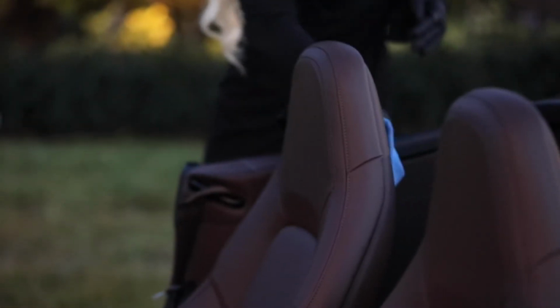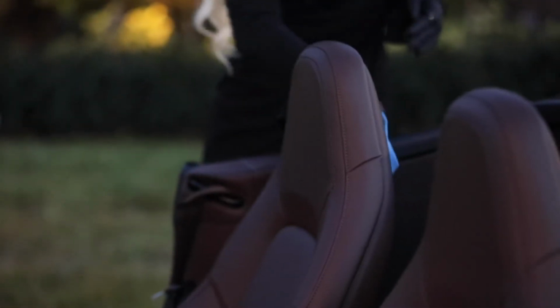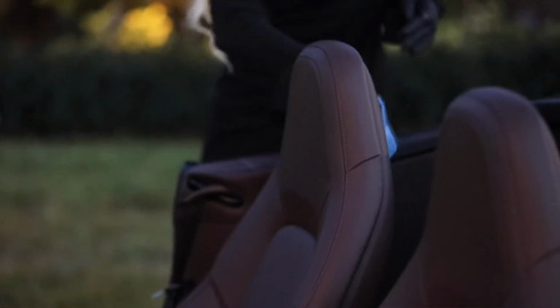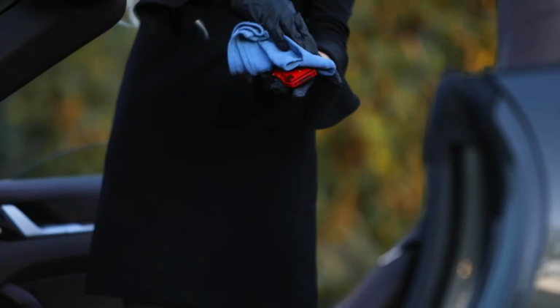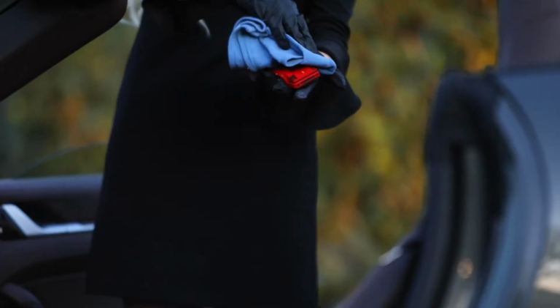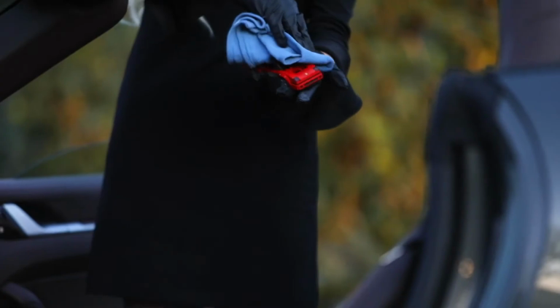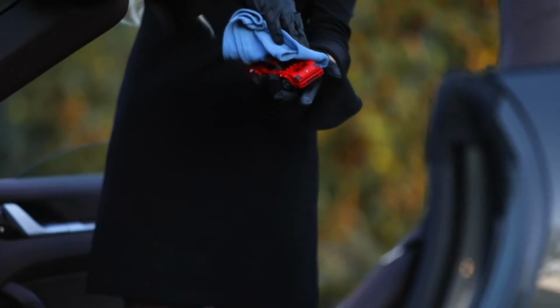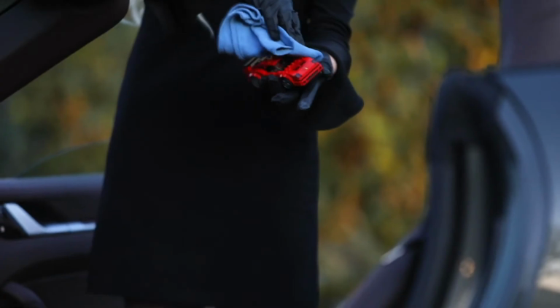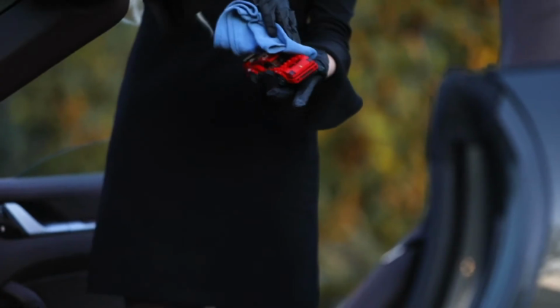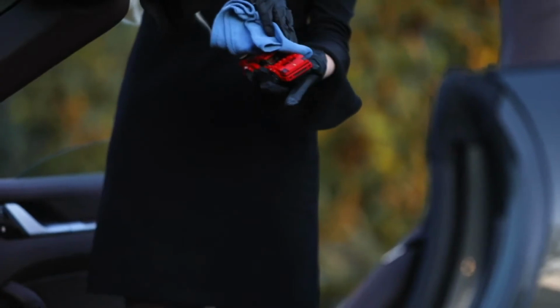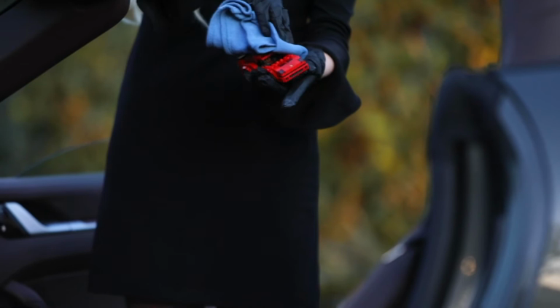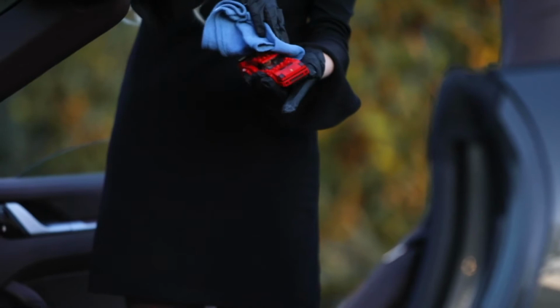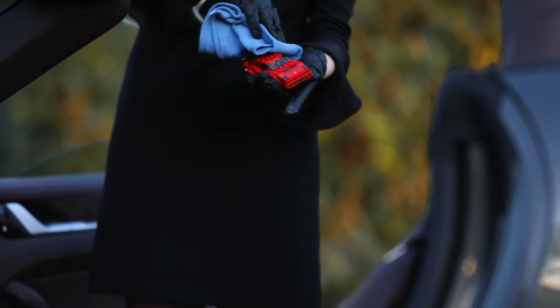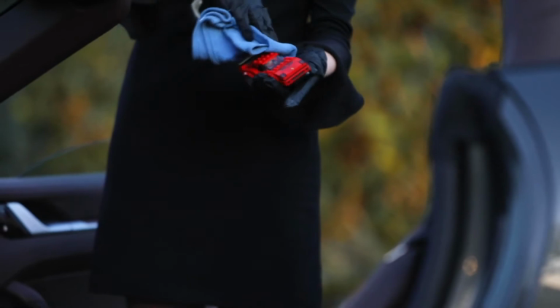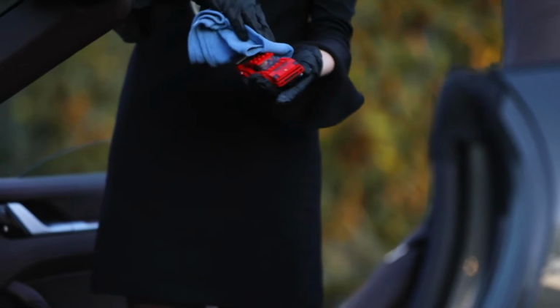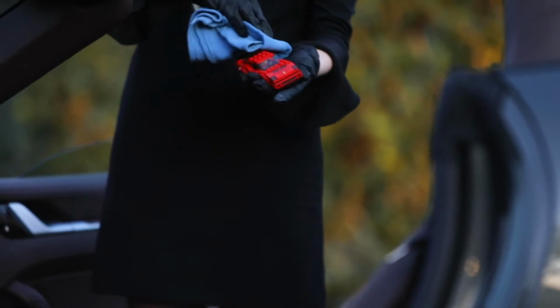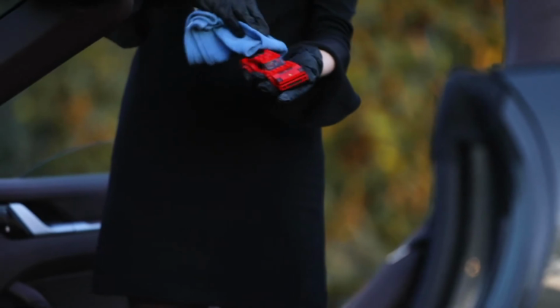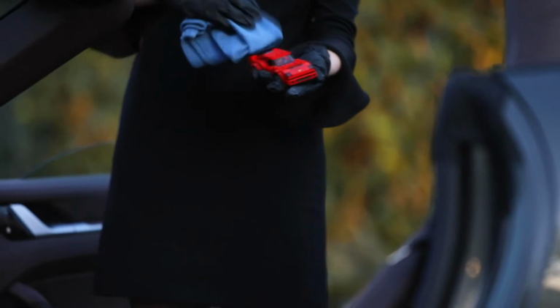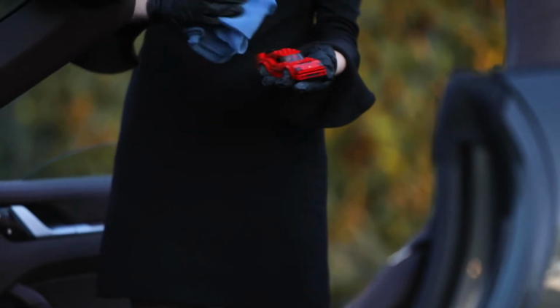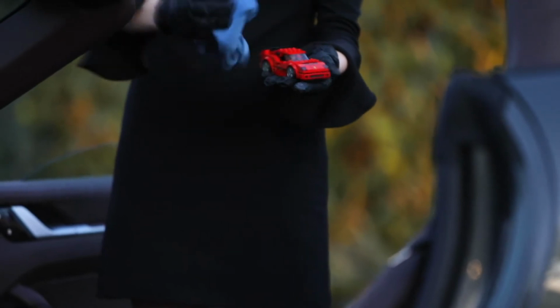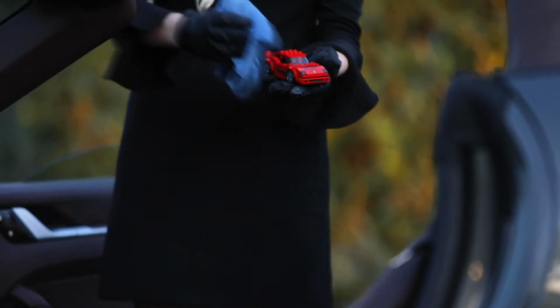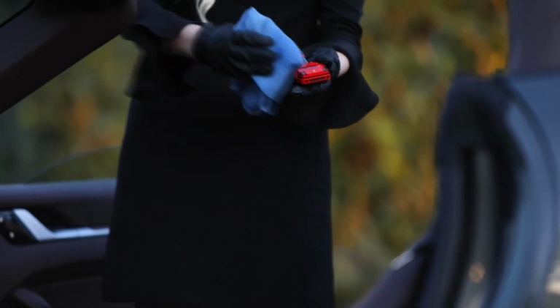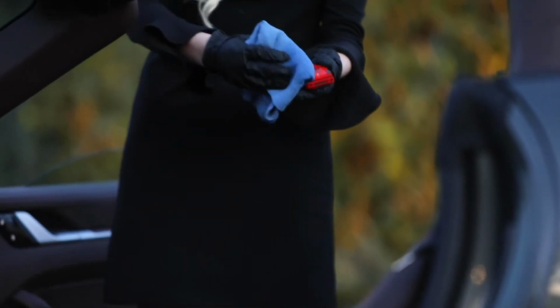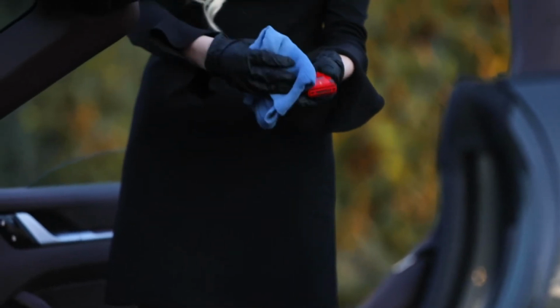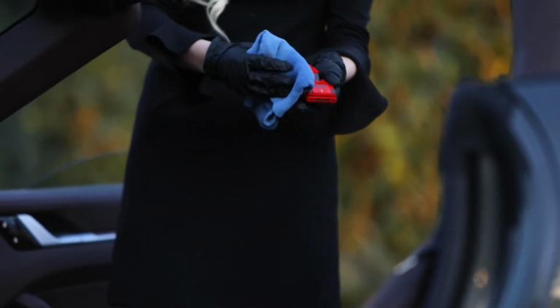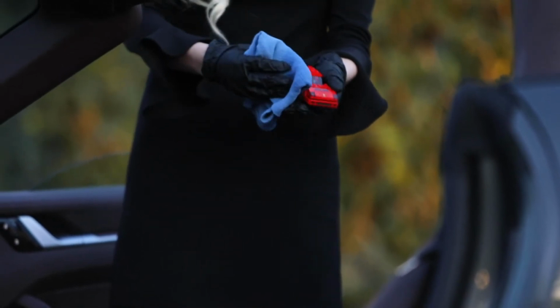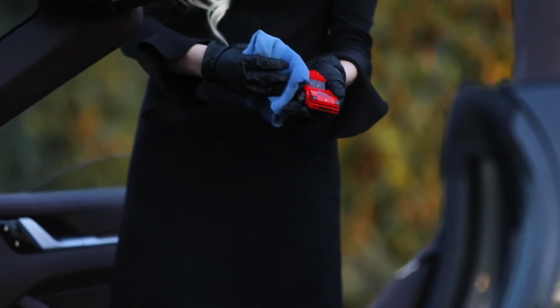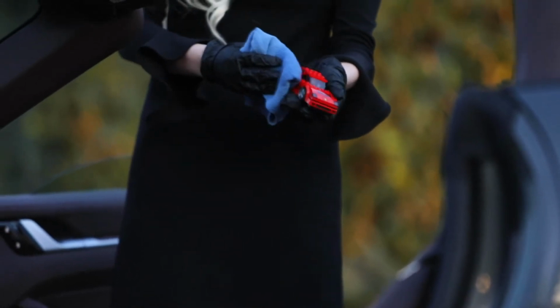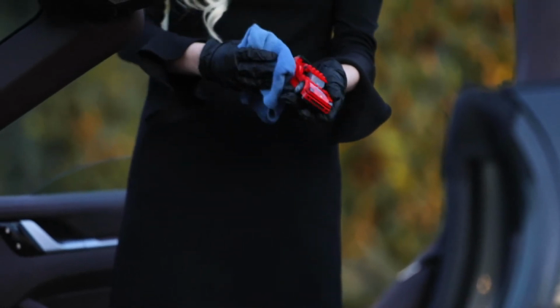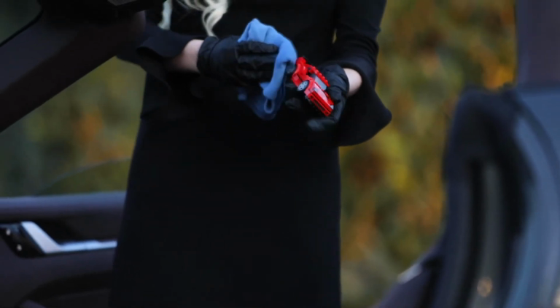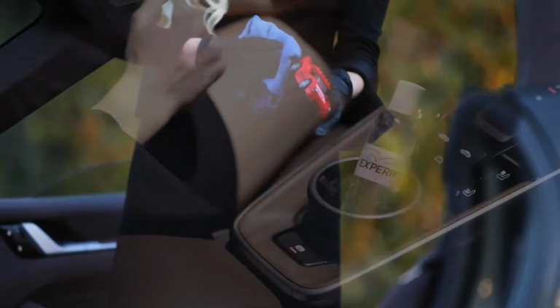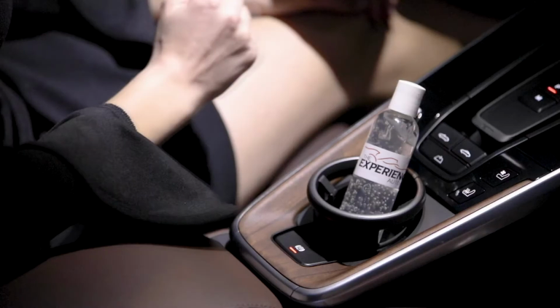If you have children, make sure you clean their toys, car seats, car blankets, and any other items they may touch regularly.